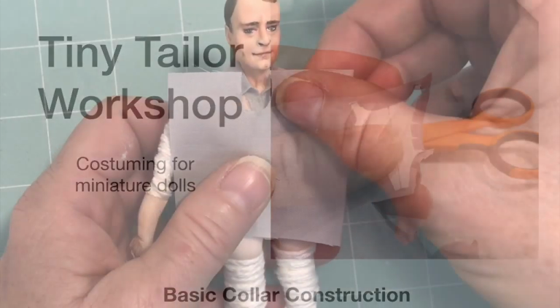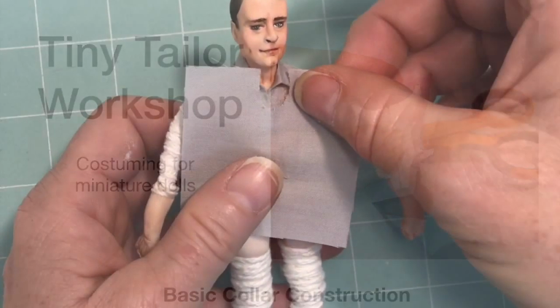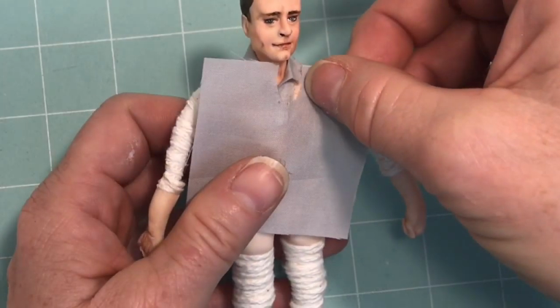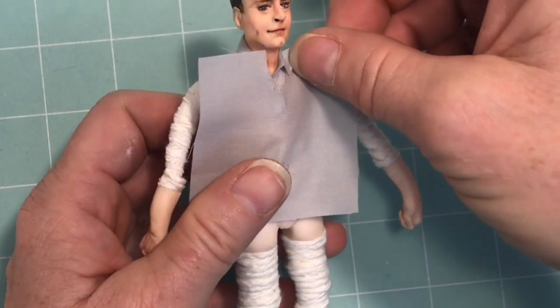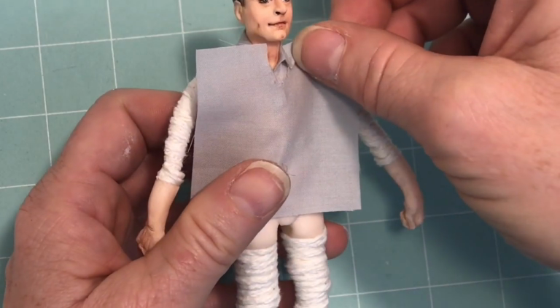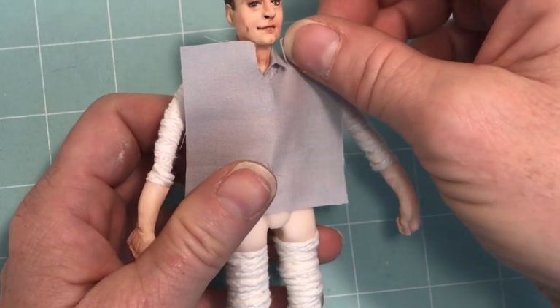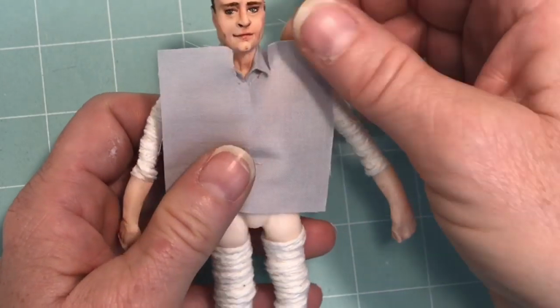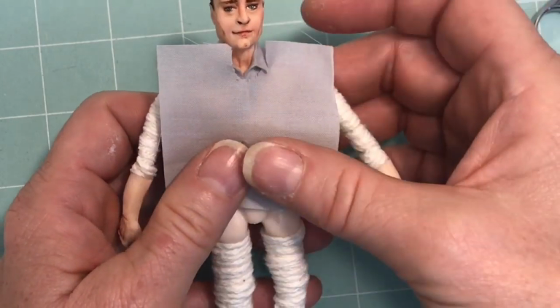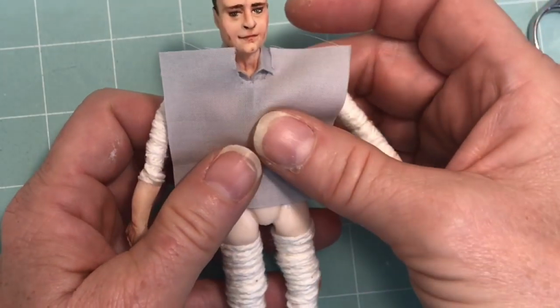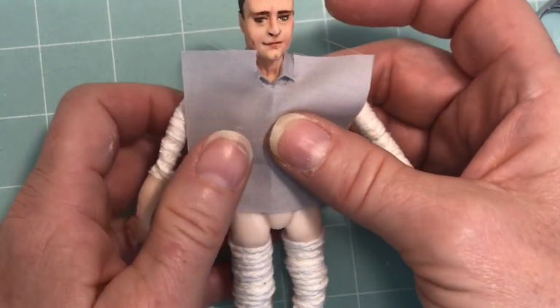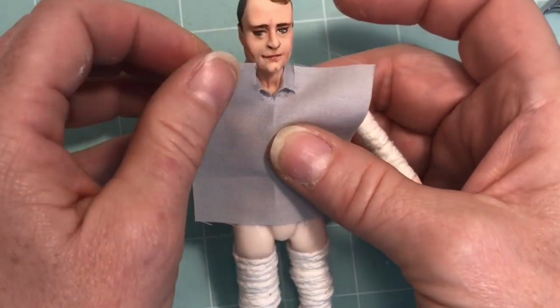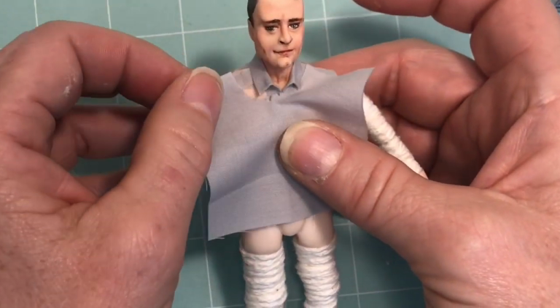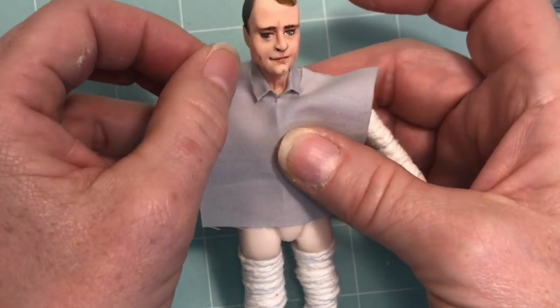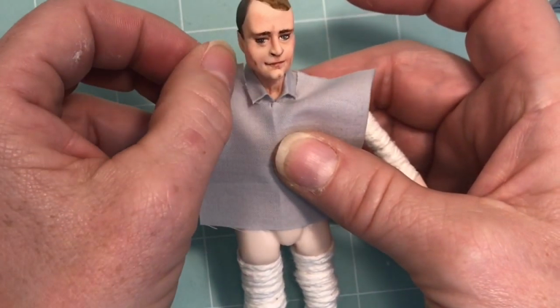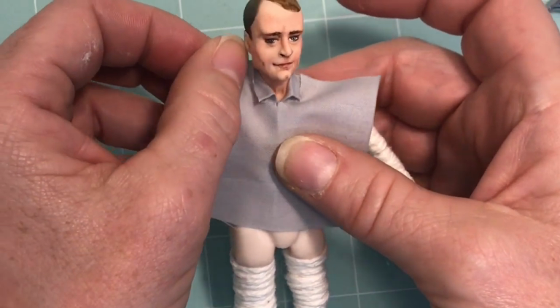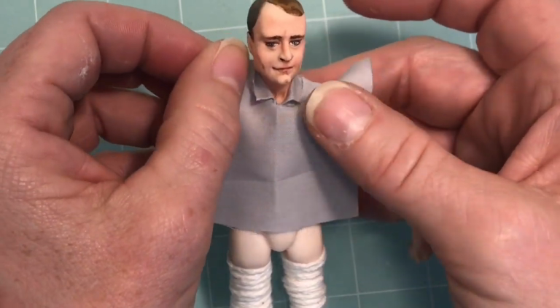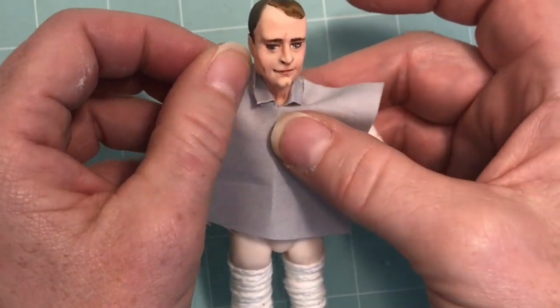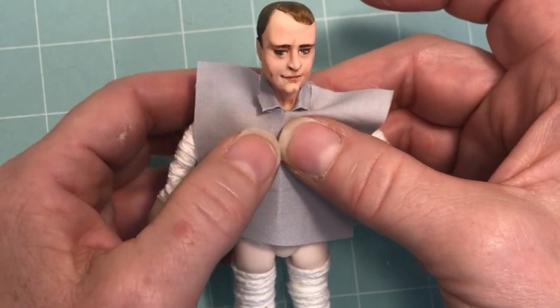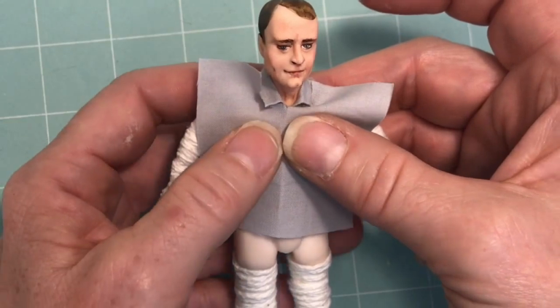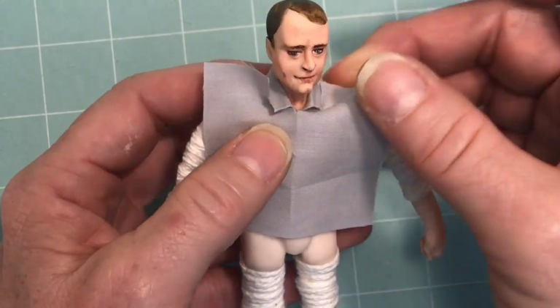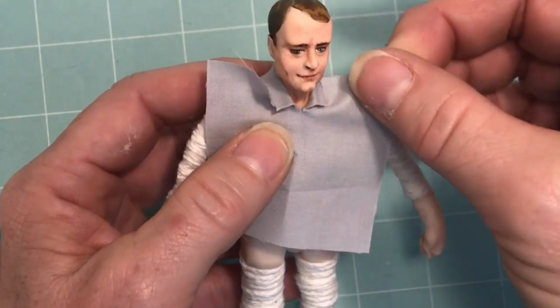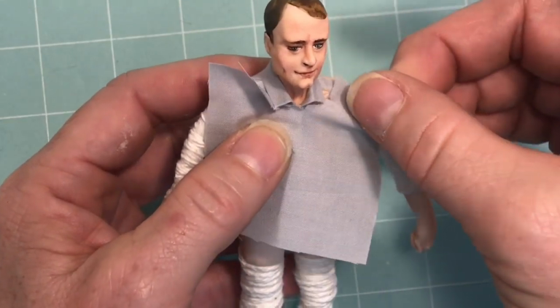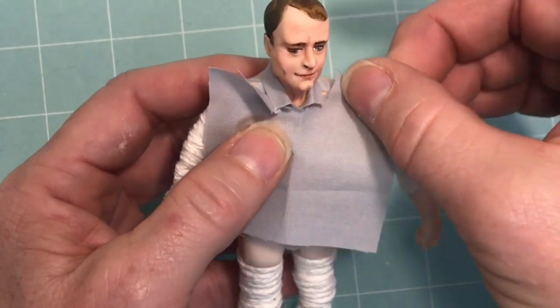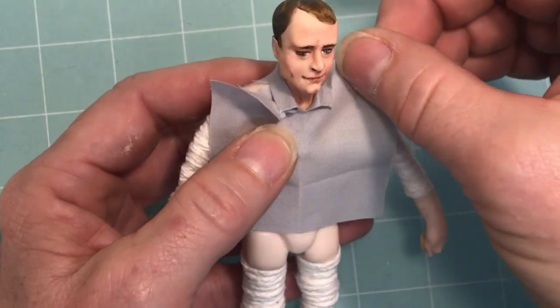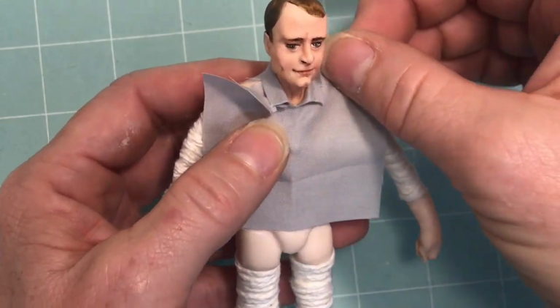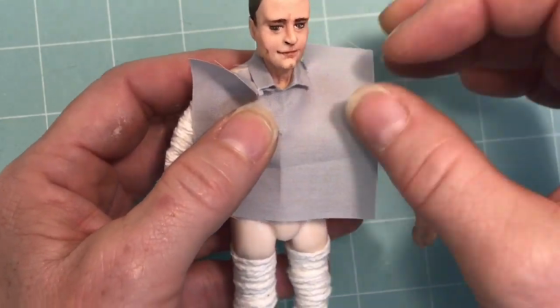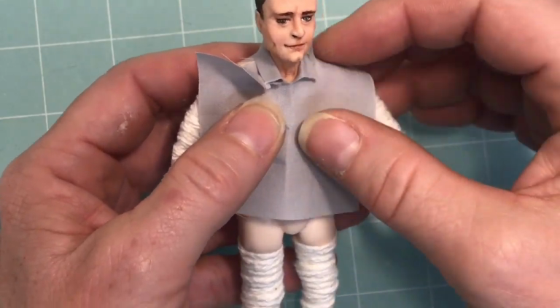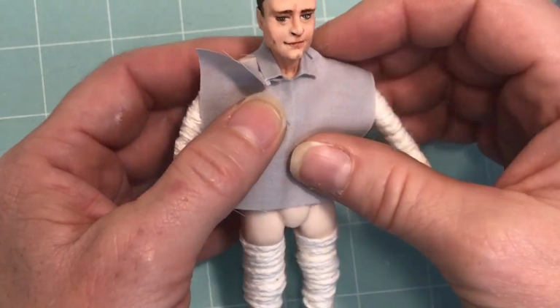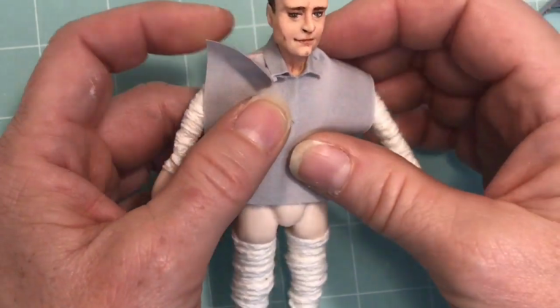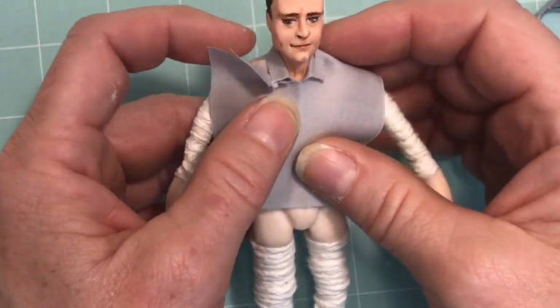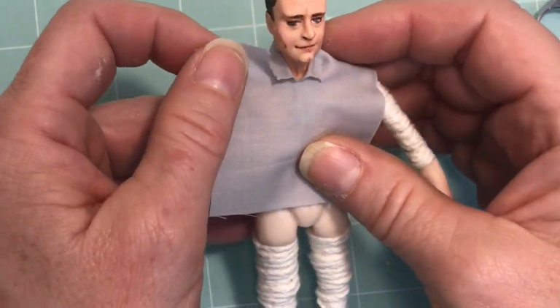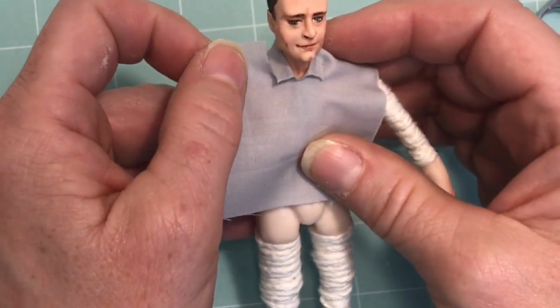Just doing a little bit of a pre-fit here to make sure I like what I have so far.